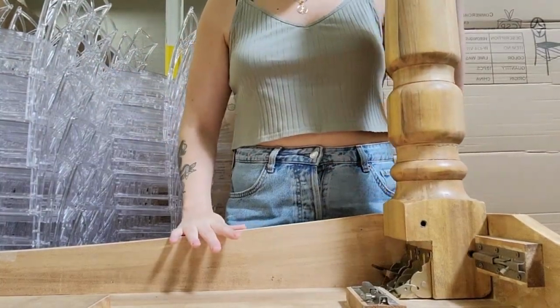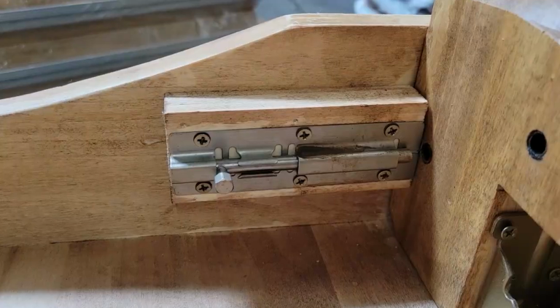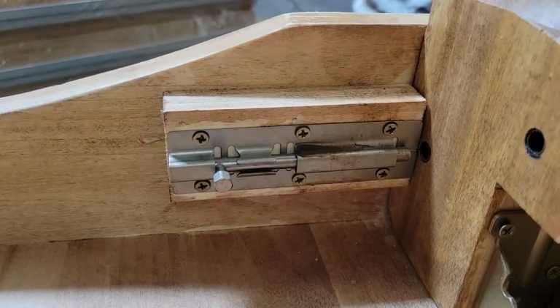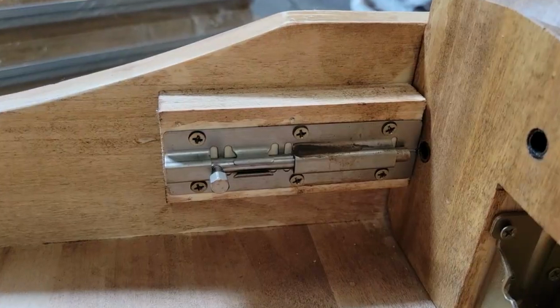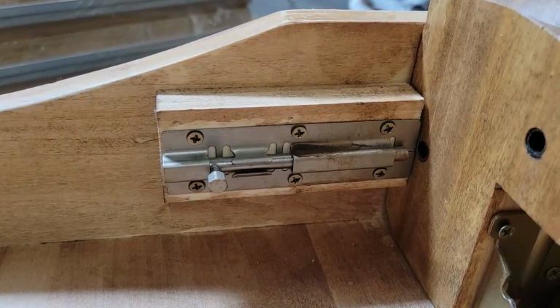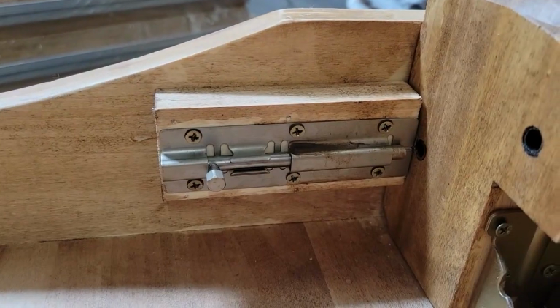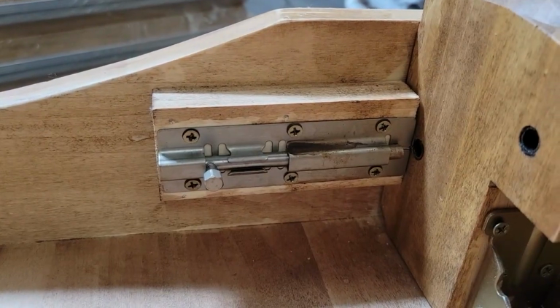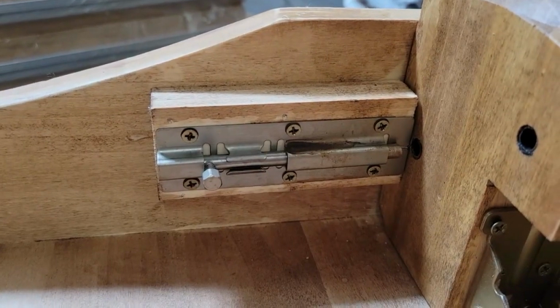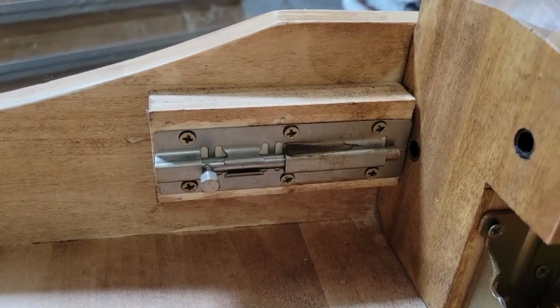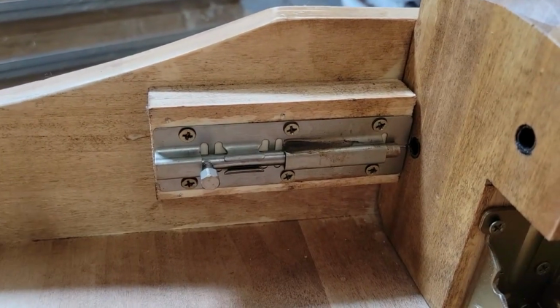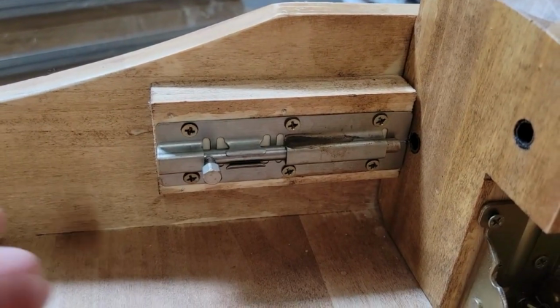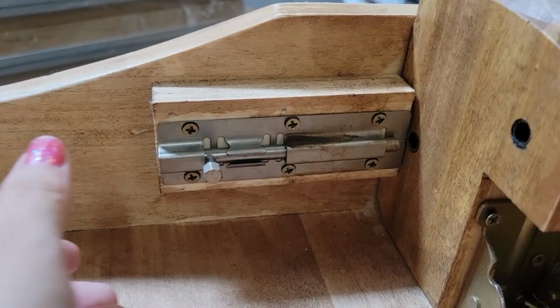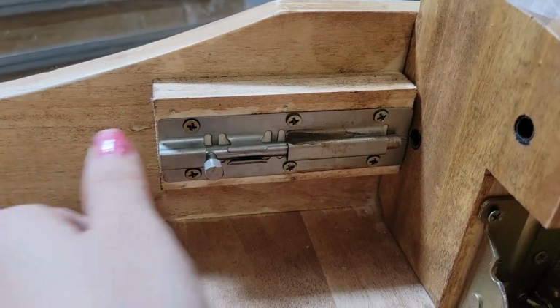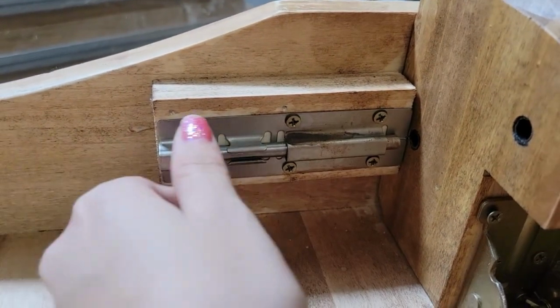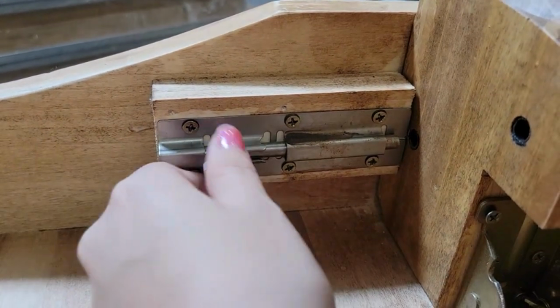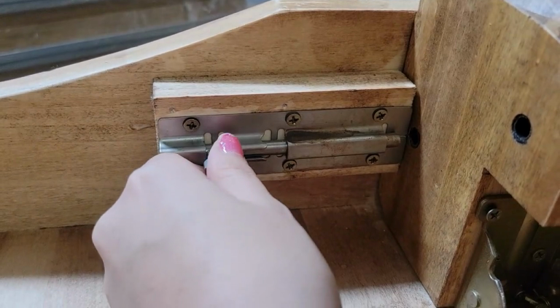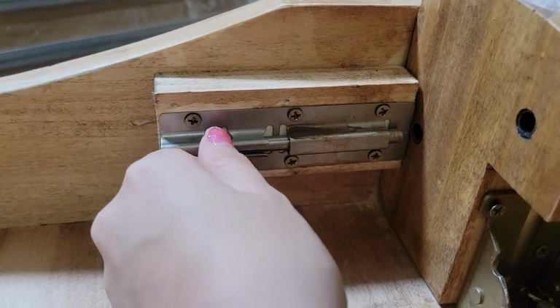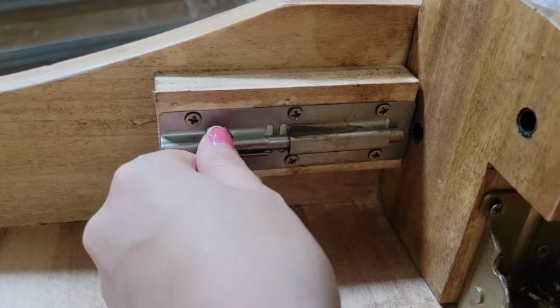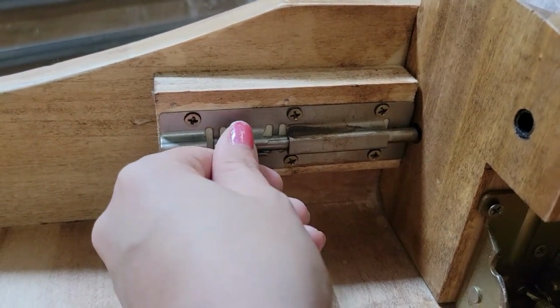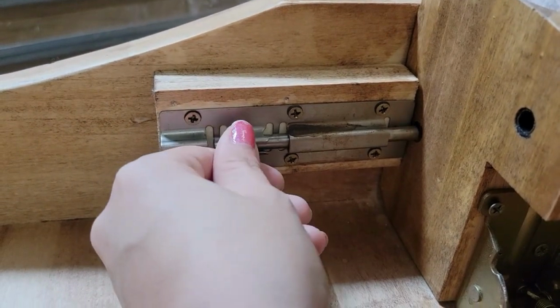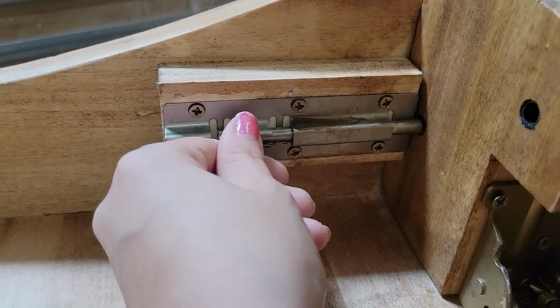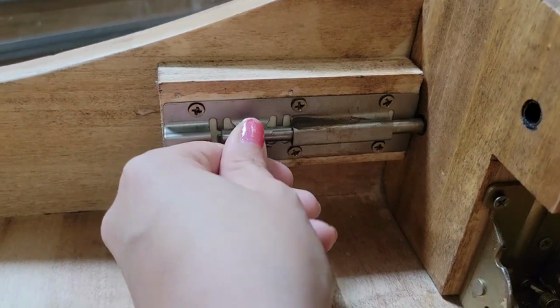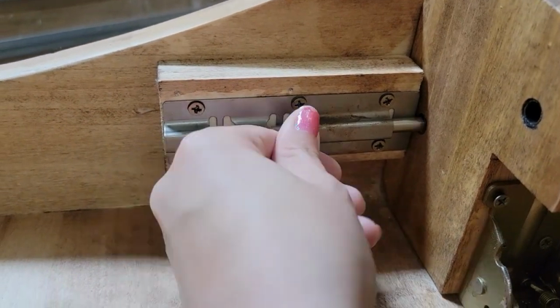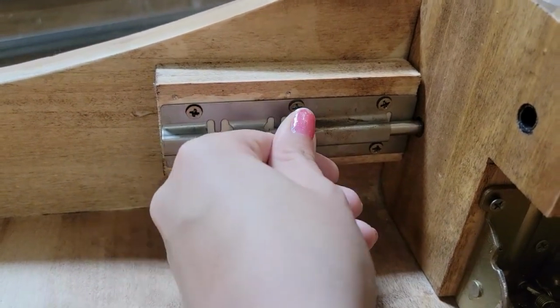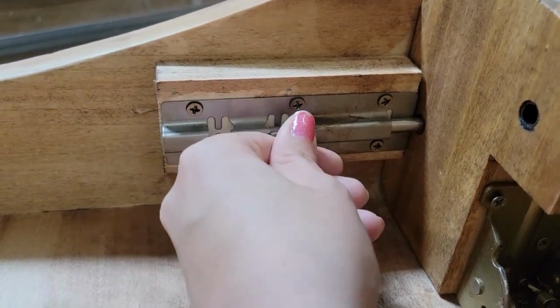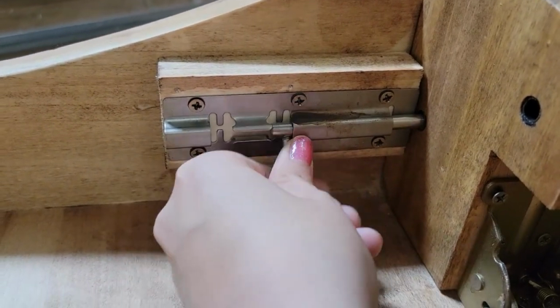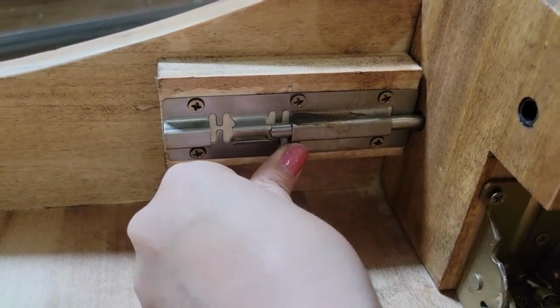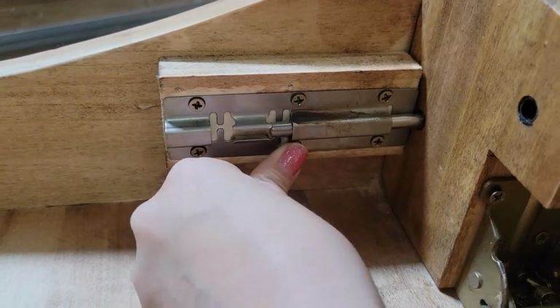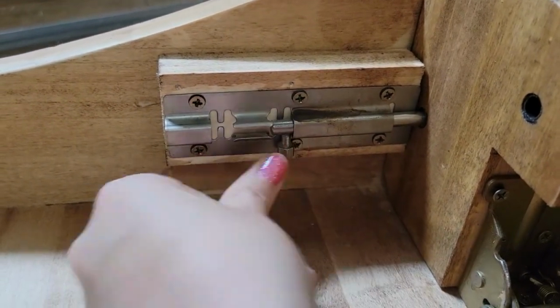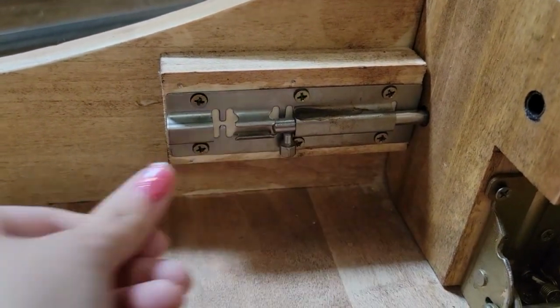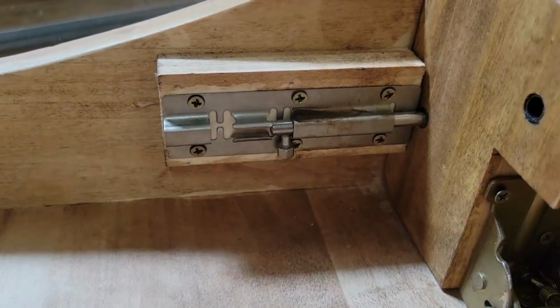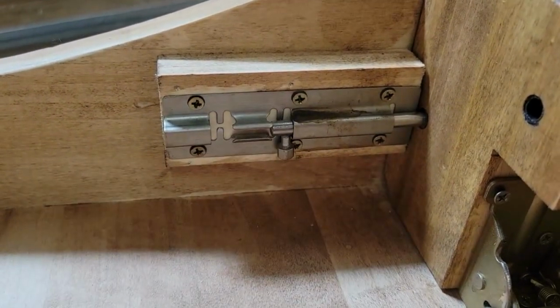For extra security, locate the other metal lock attached to the table next to the leg and slide it into place.